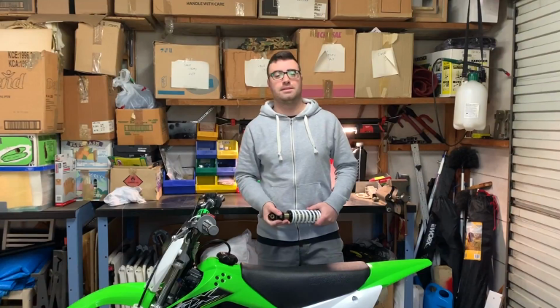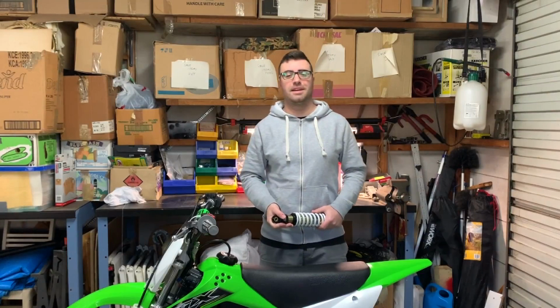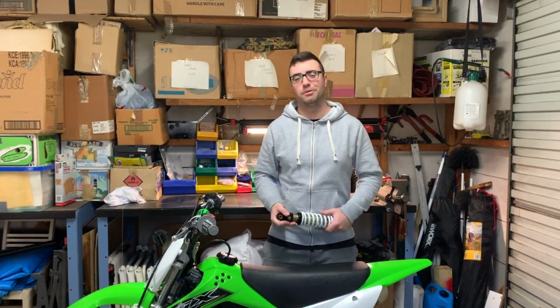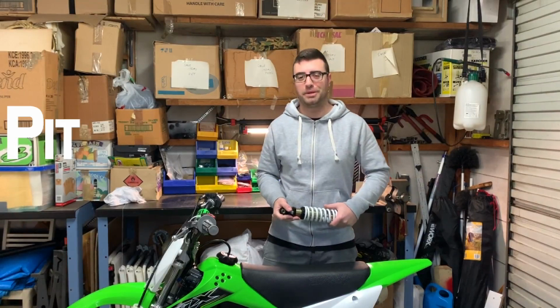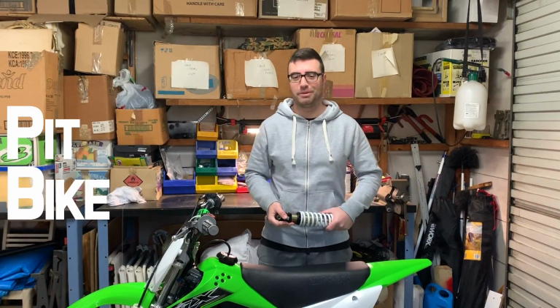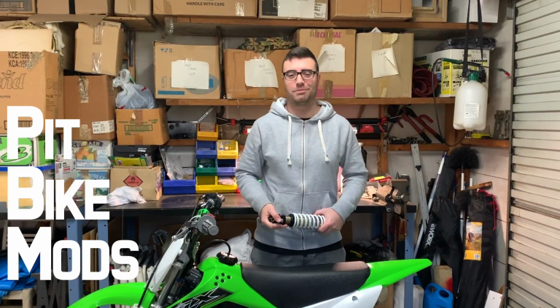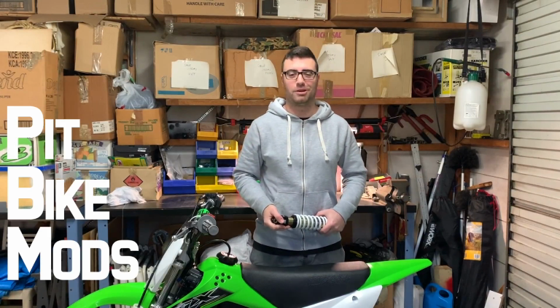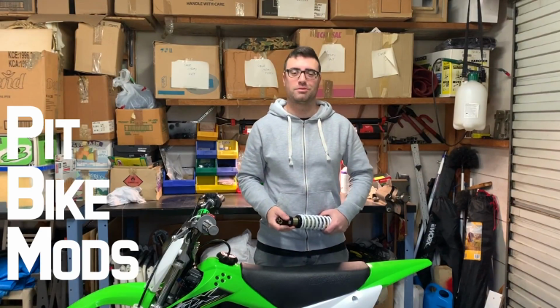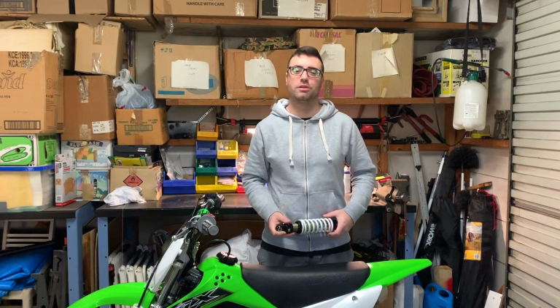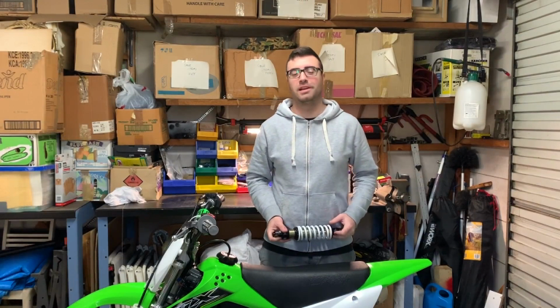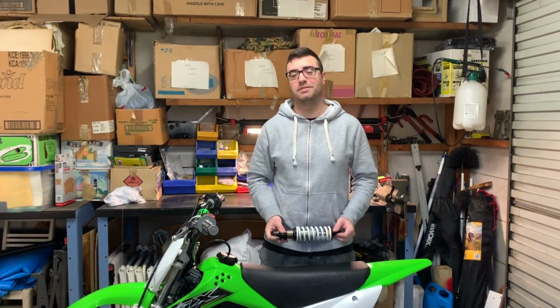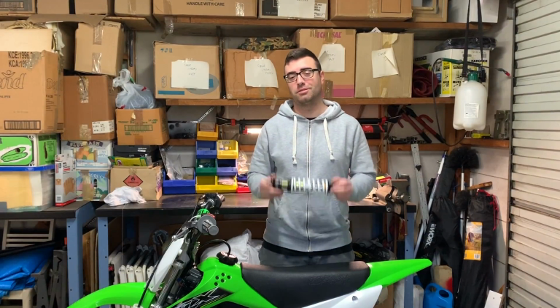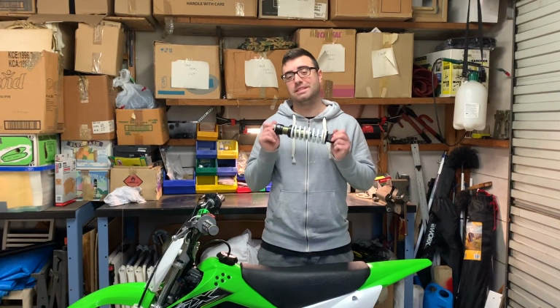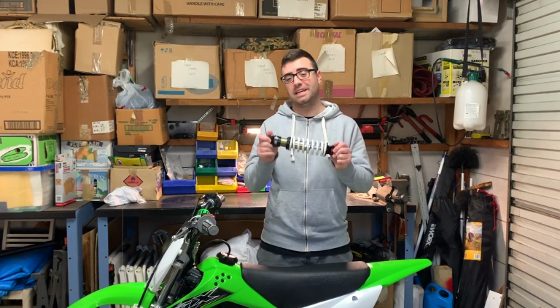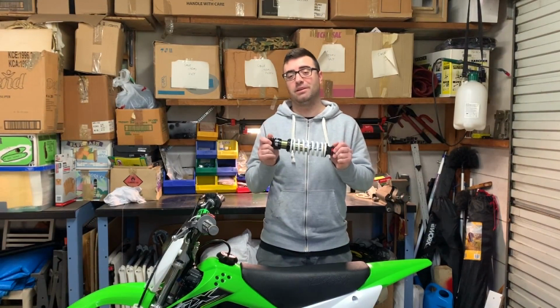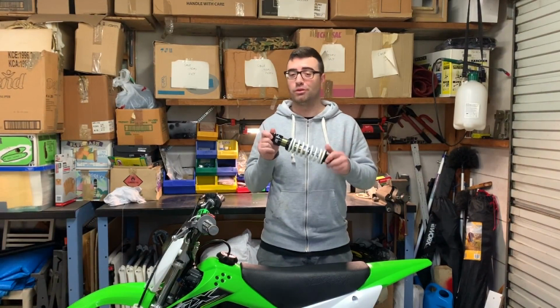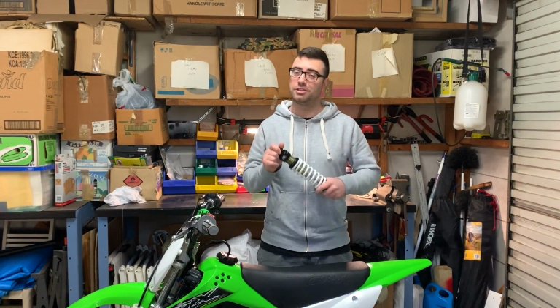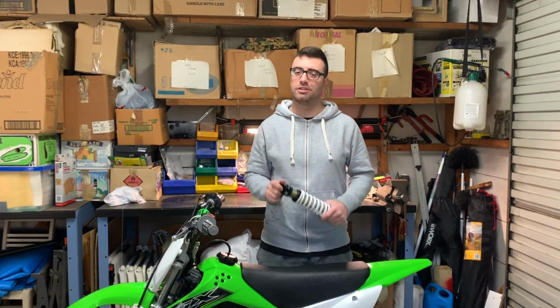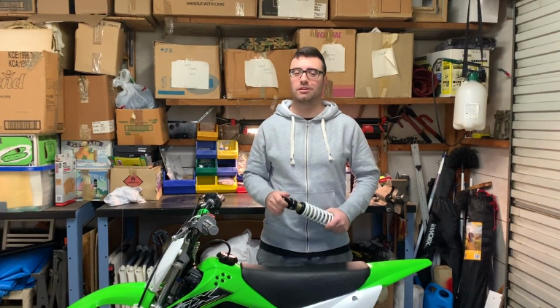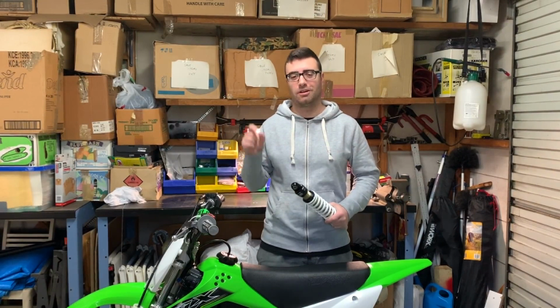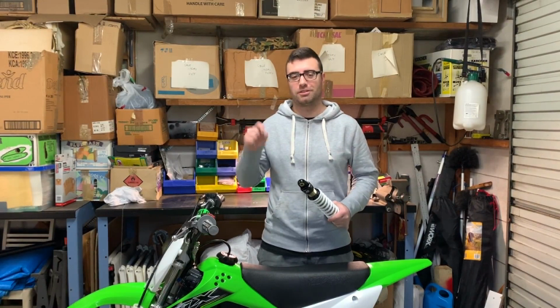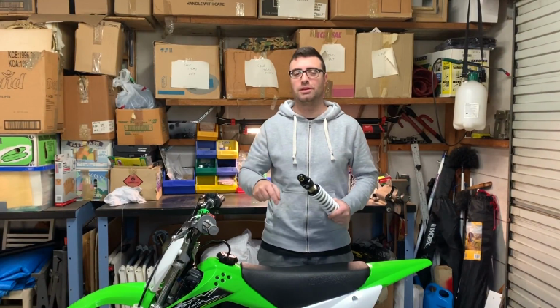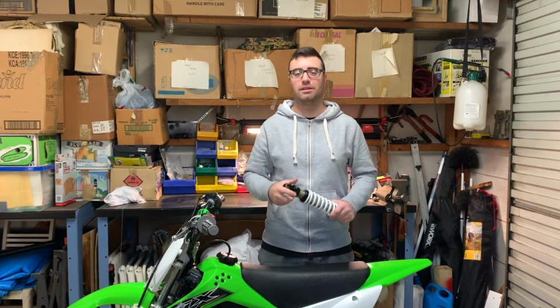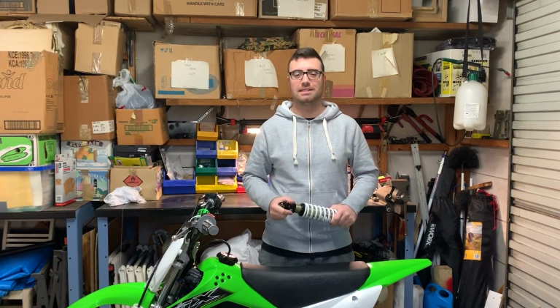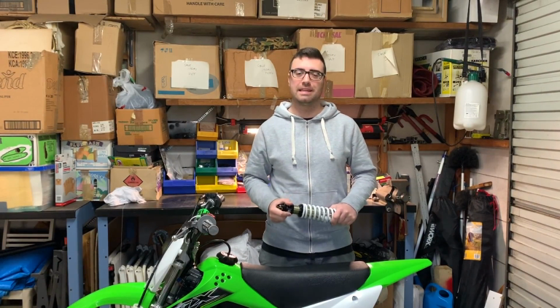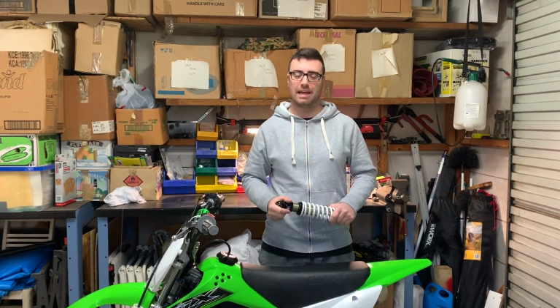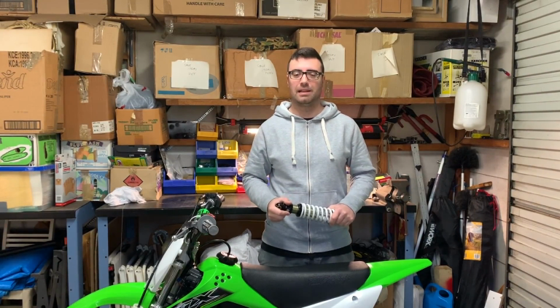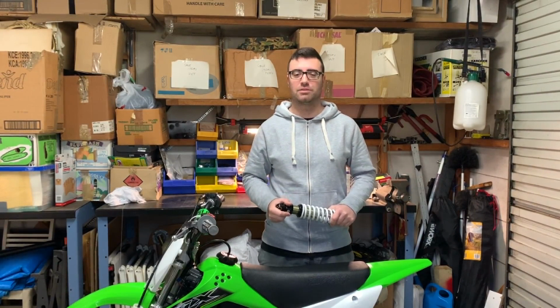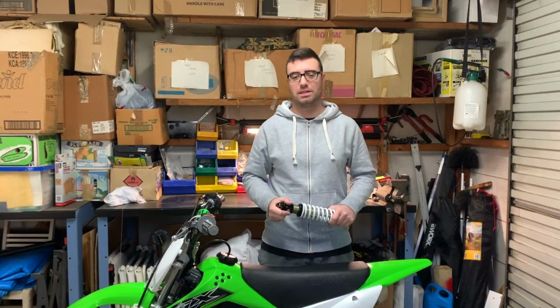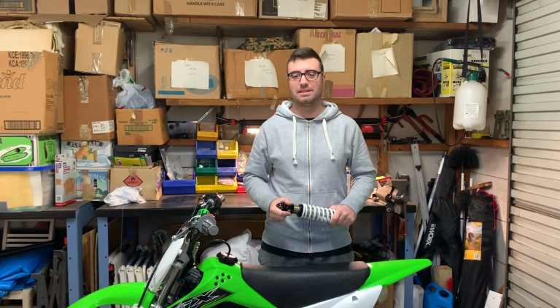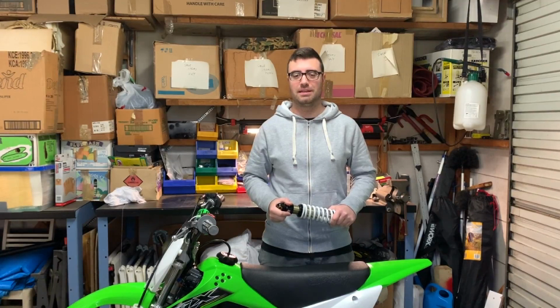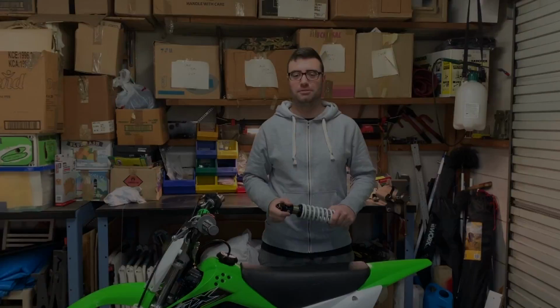Today on Pit Bike Mods, we're going to install a D&M rear shock on the 2019 KLX 110L.